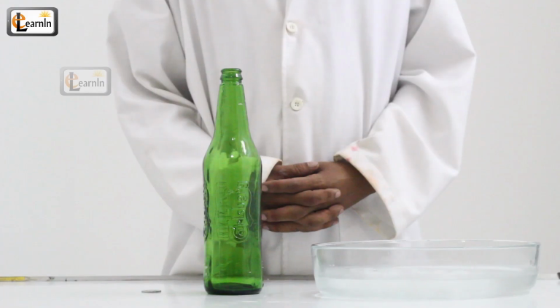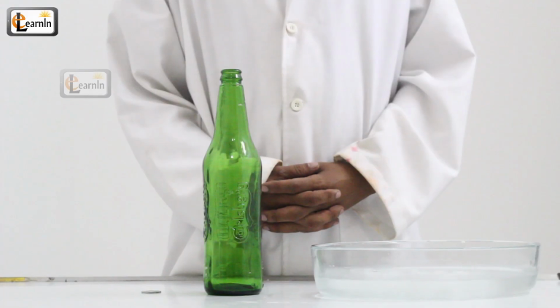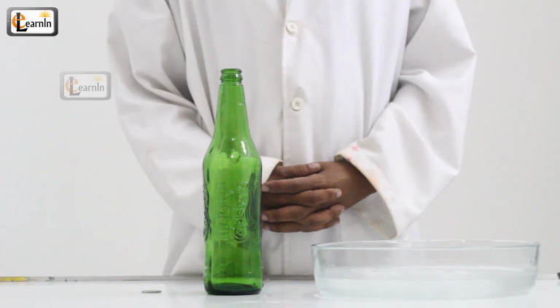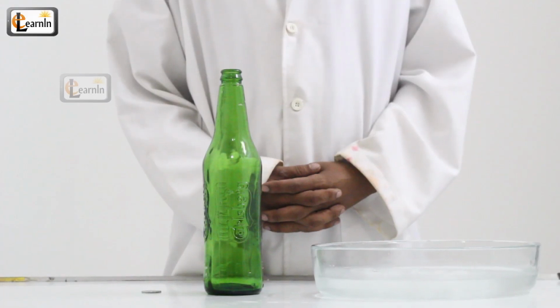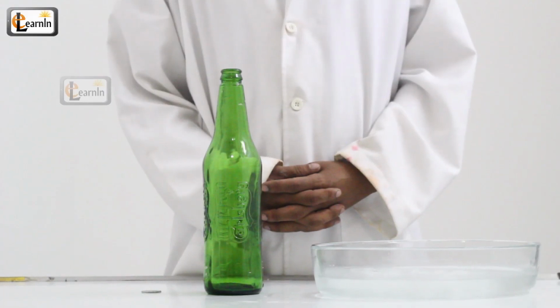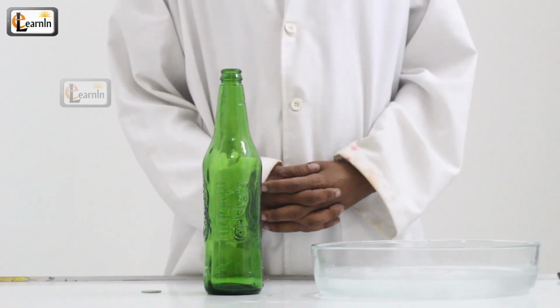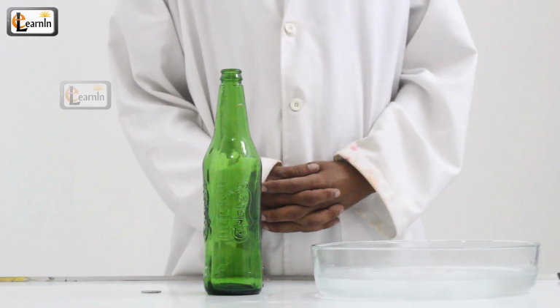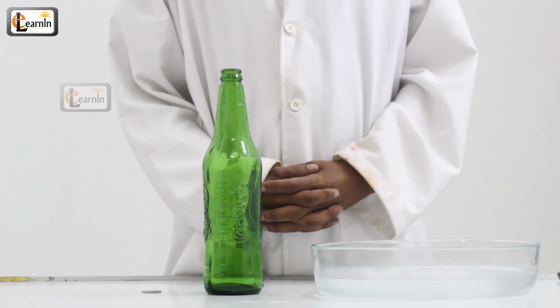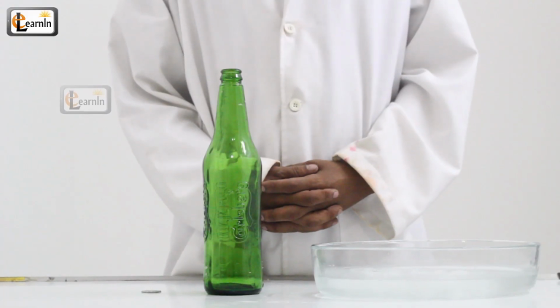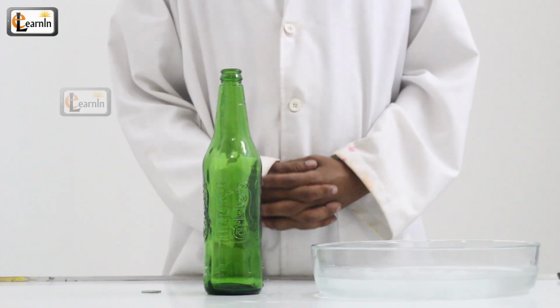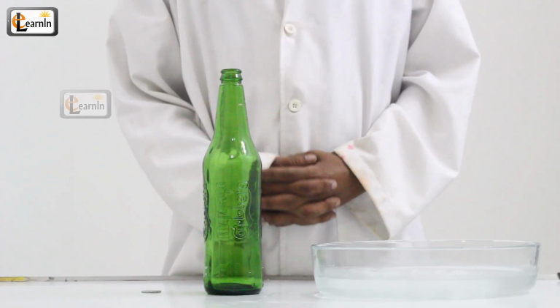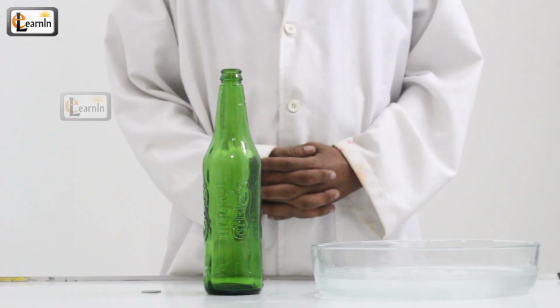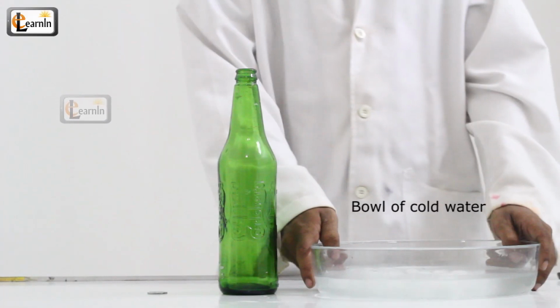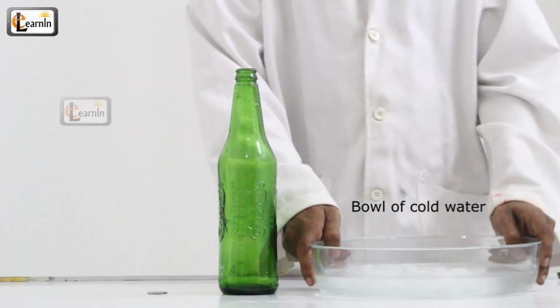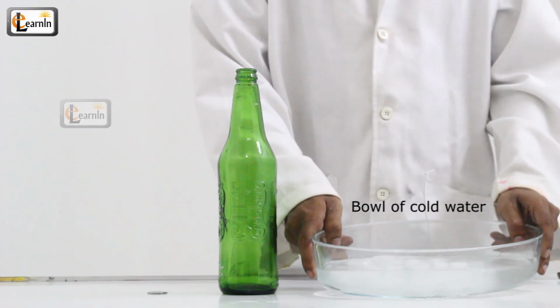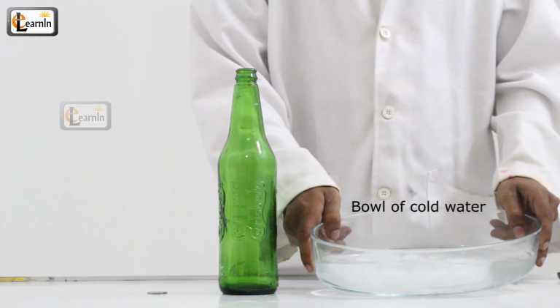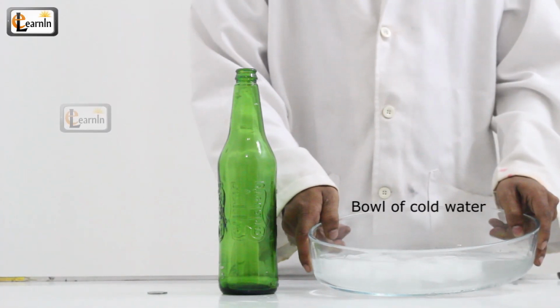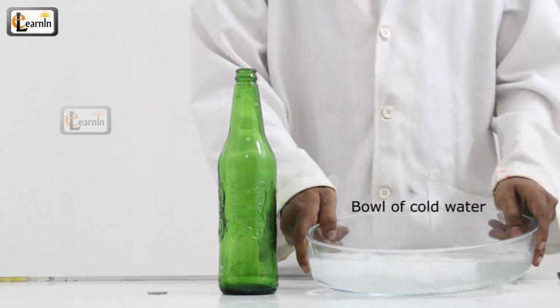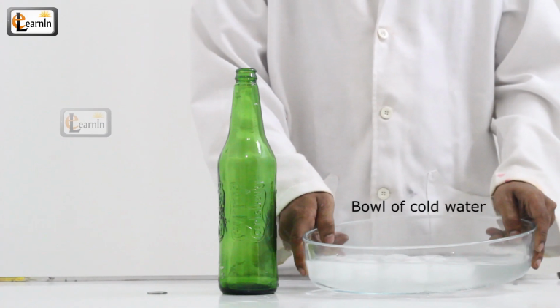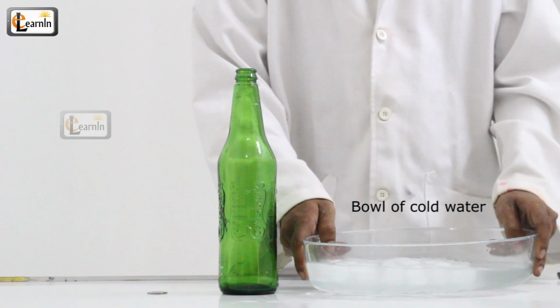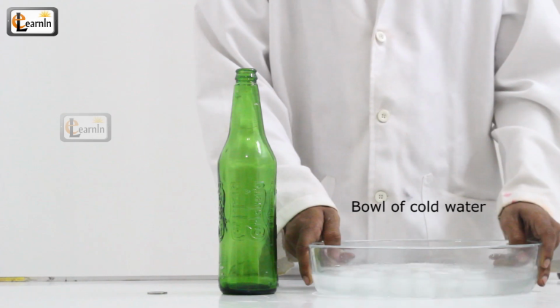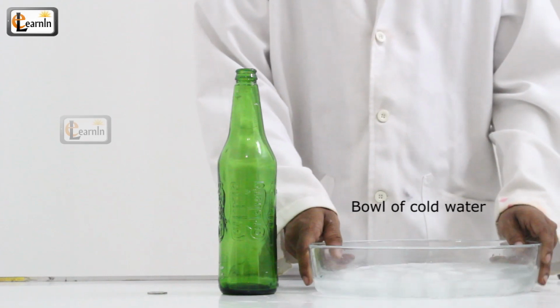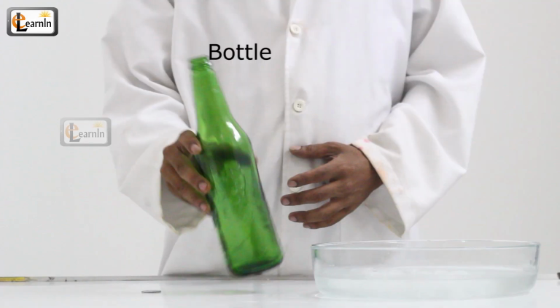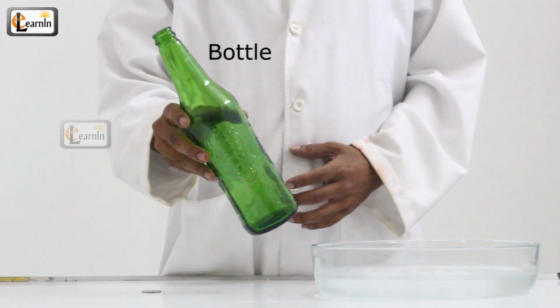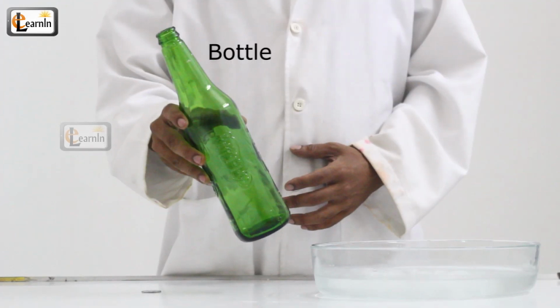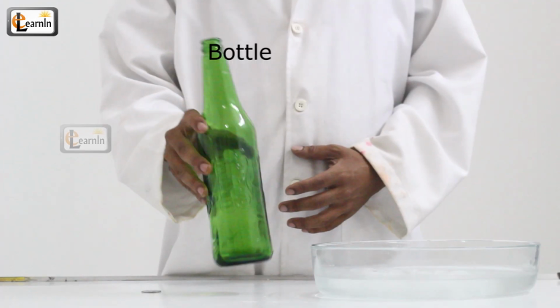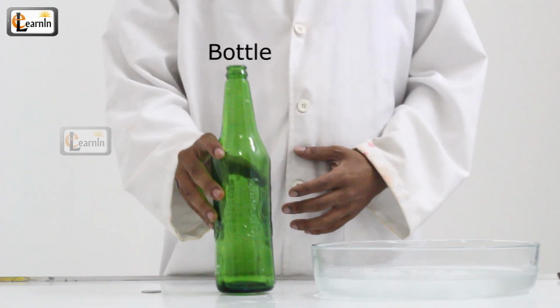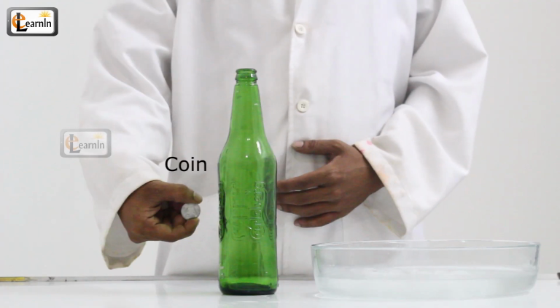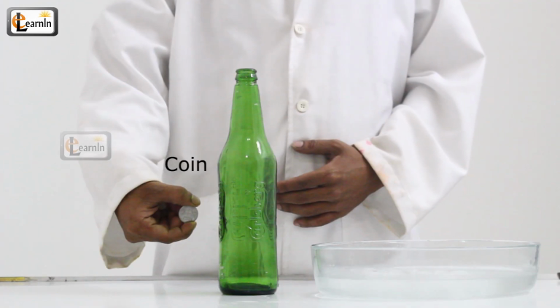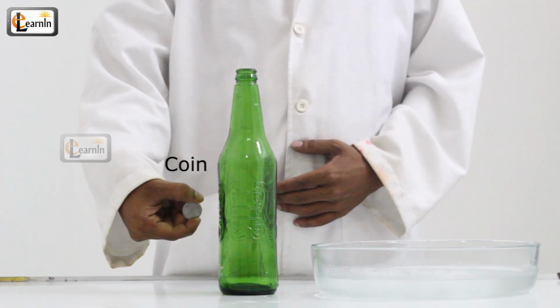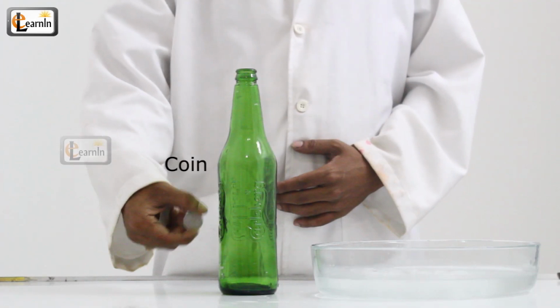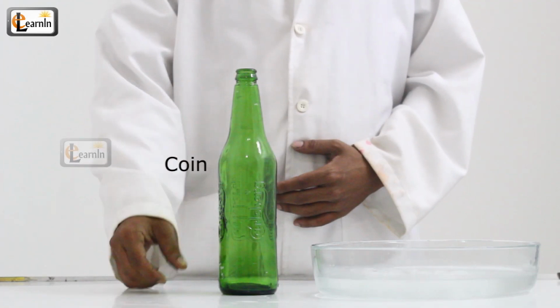For this experiment you're going to need a bowl of really, really cold water, a bottle, and a coin bigger than the bottle opening.